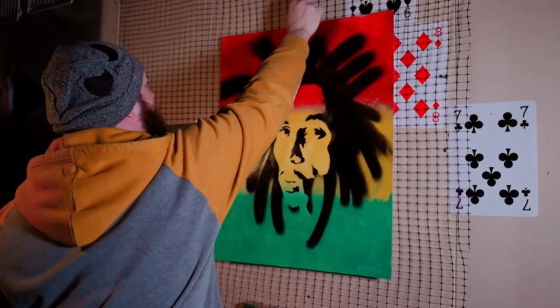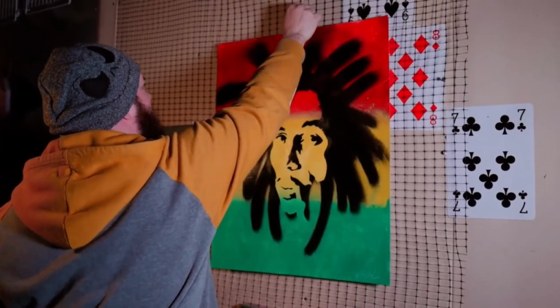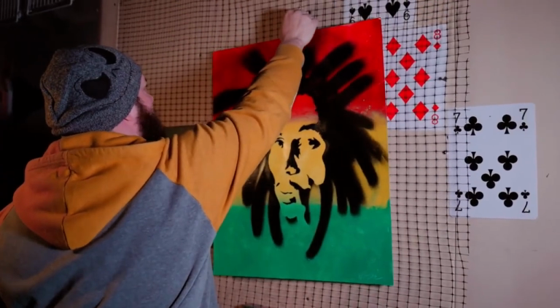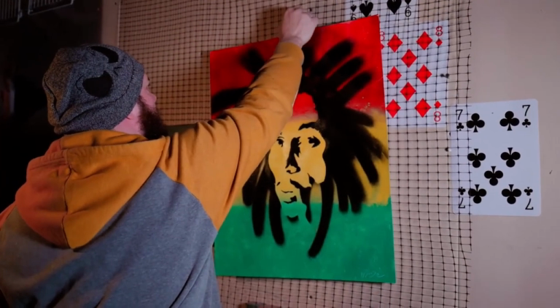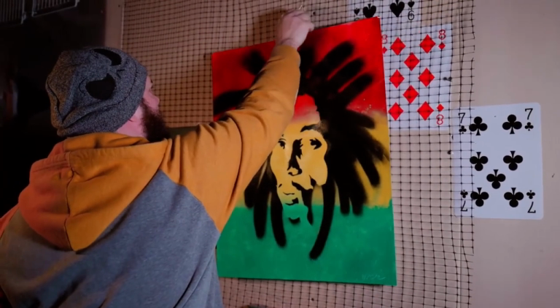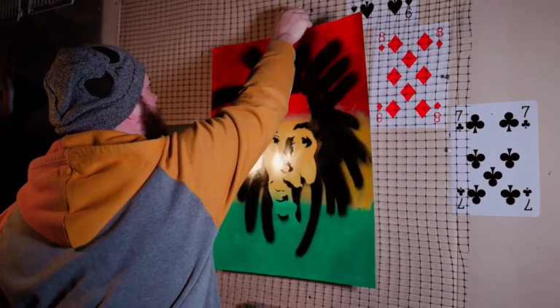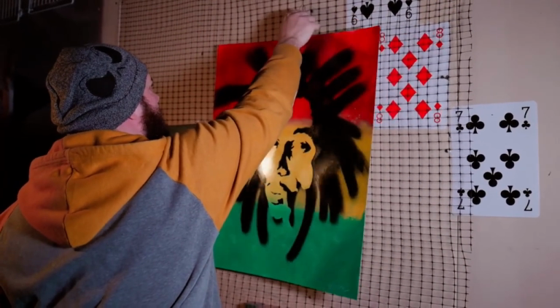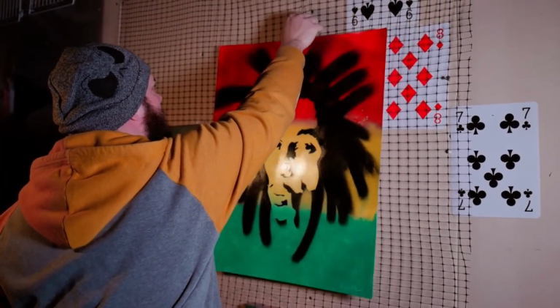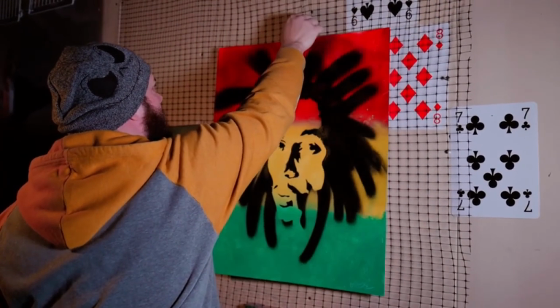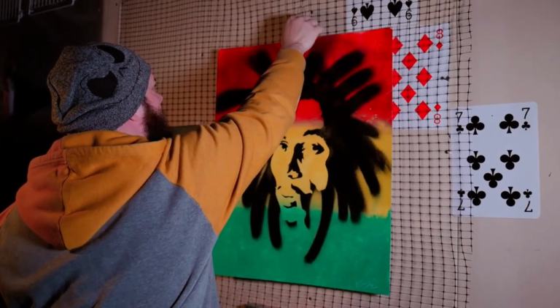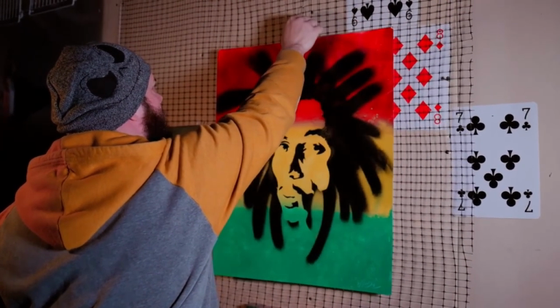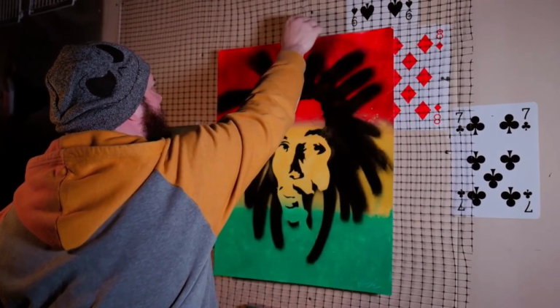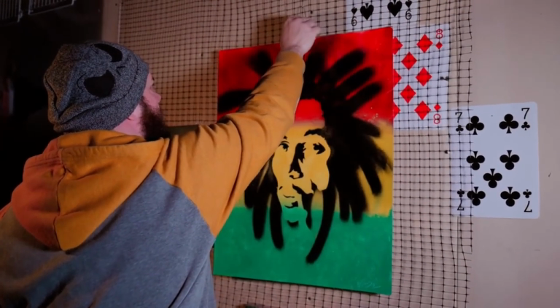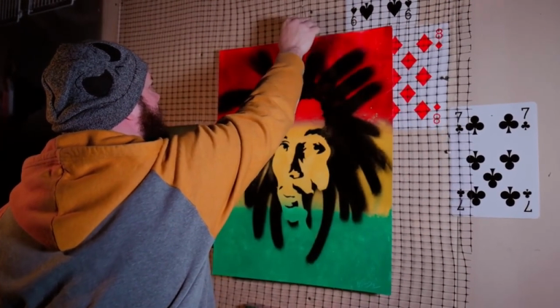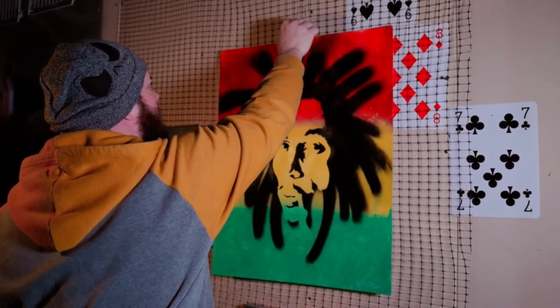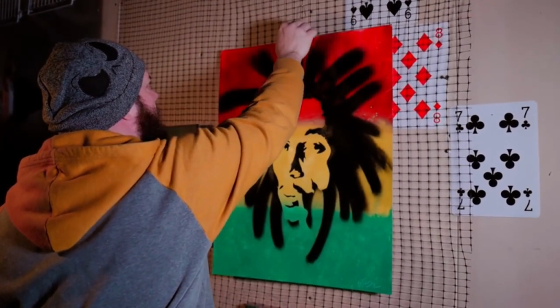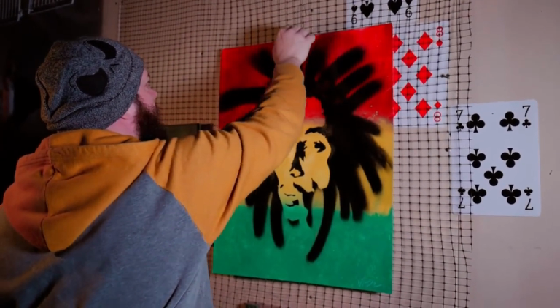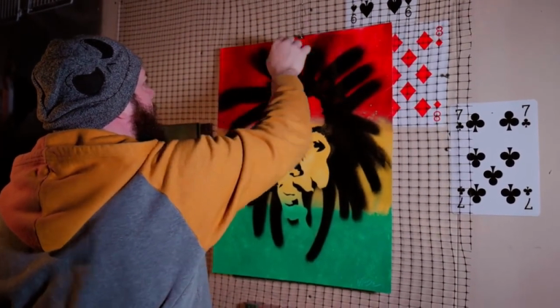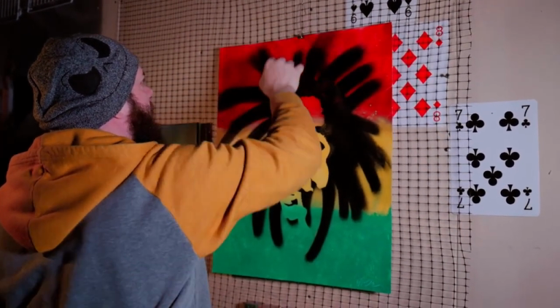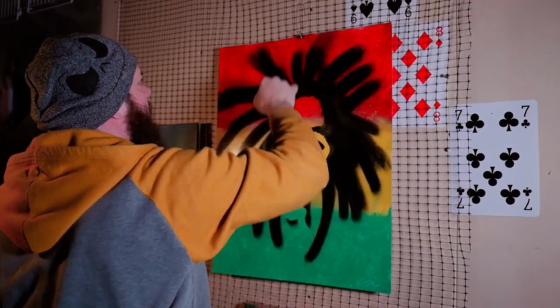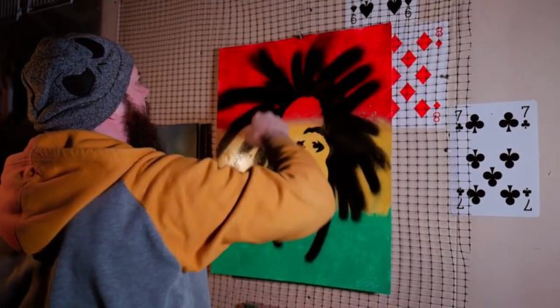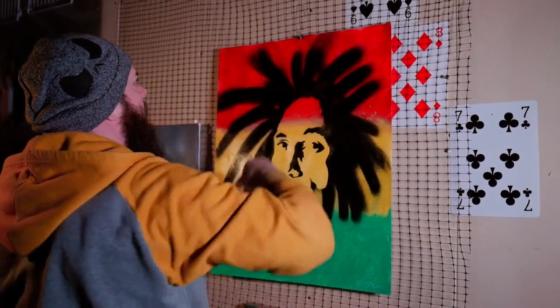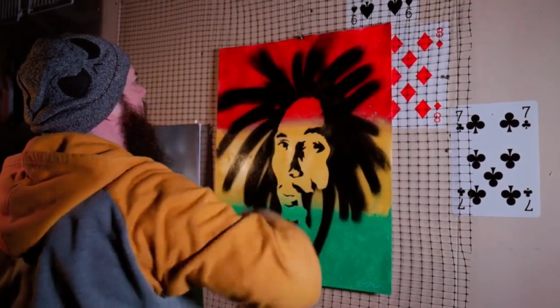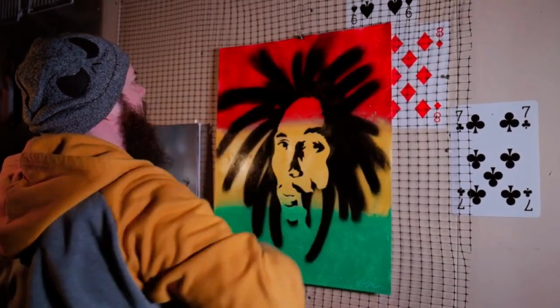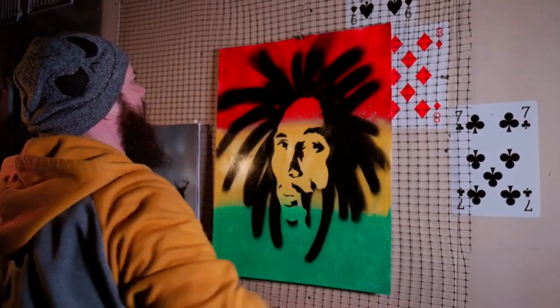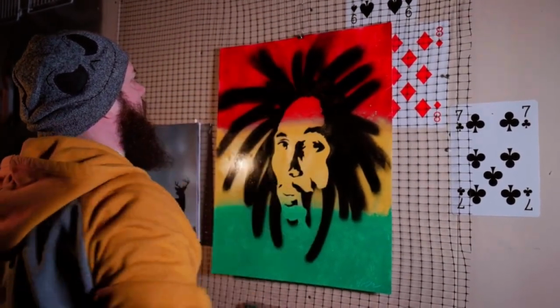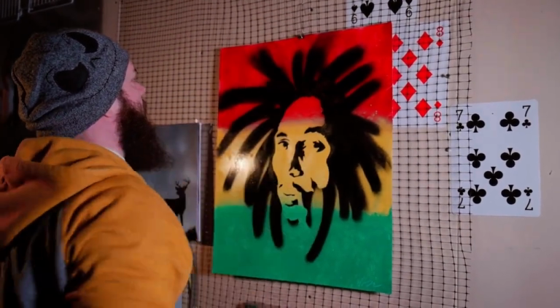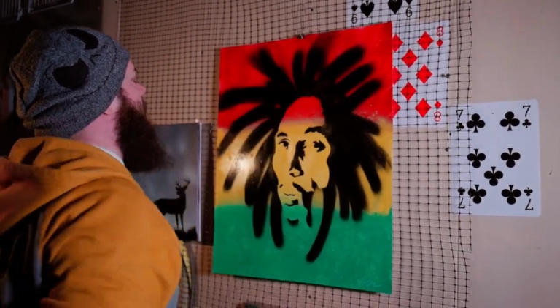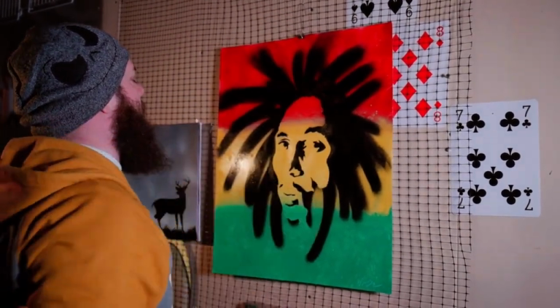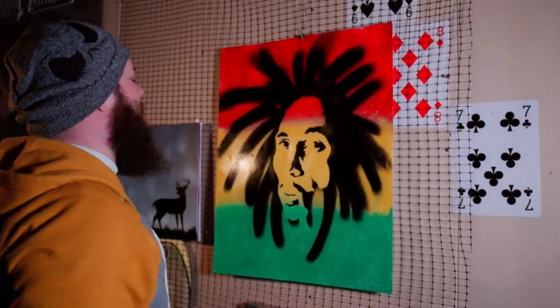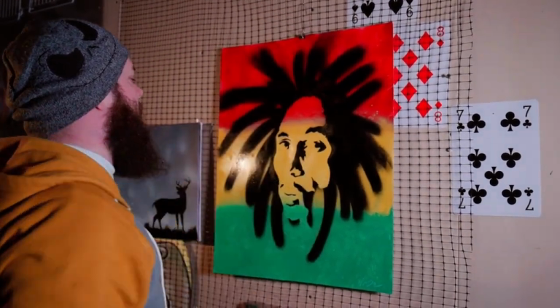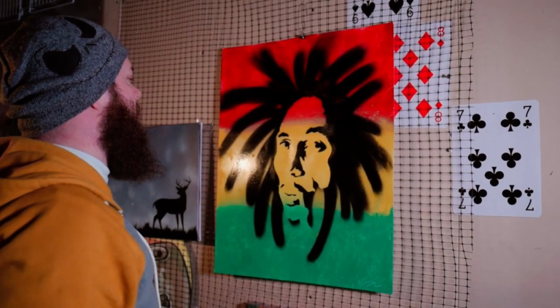Of course we finish off with the finished piece of artwork and a satisfied artist.